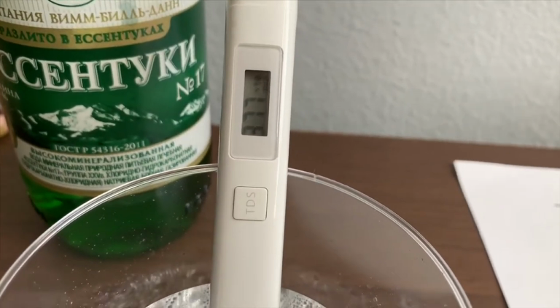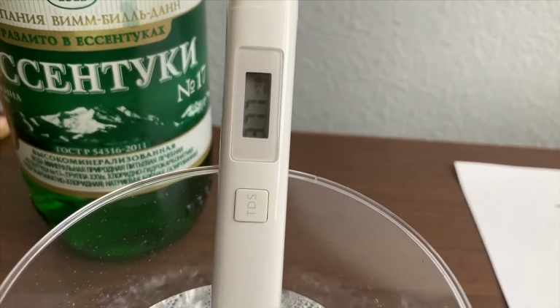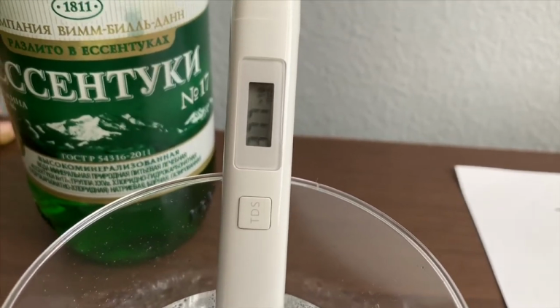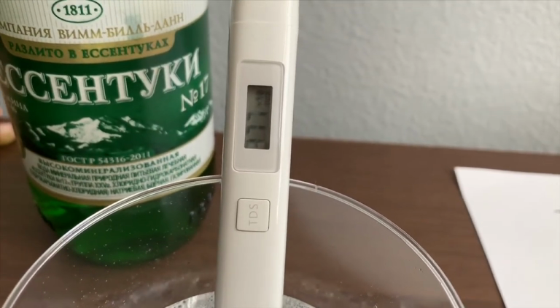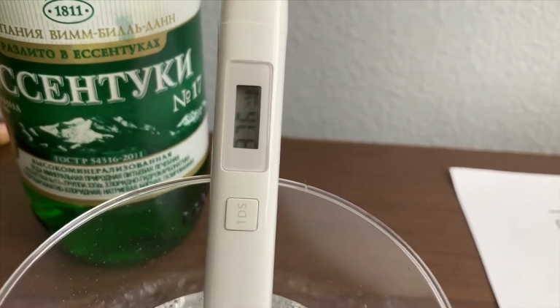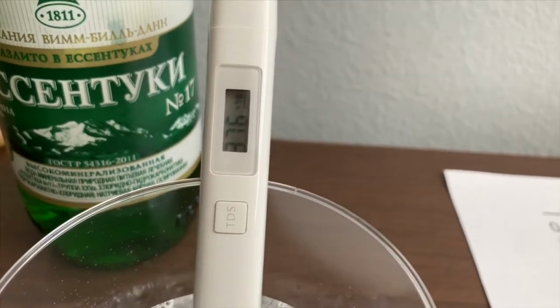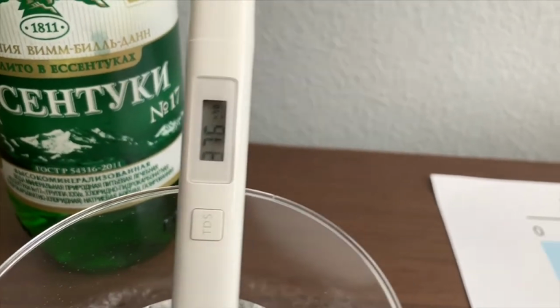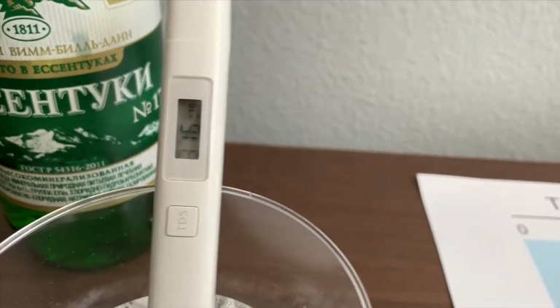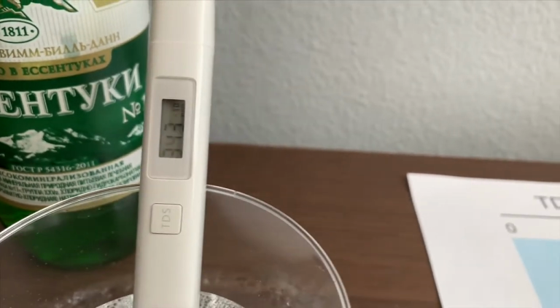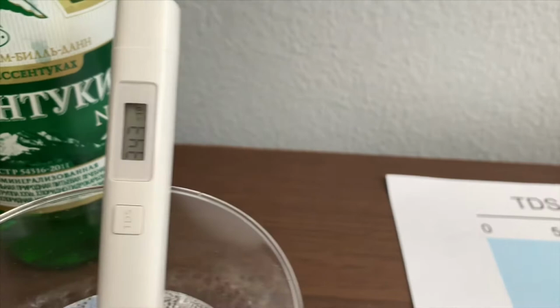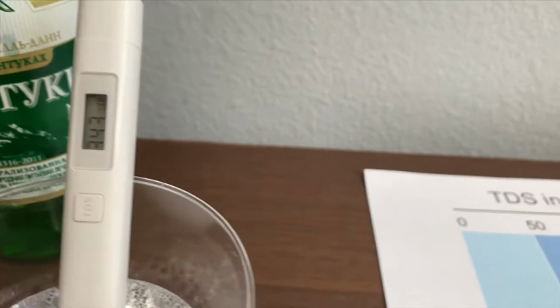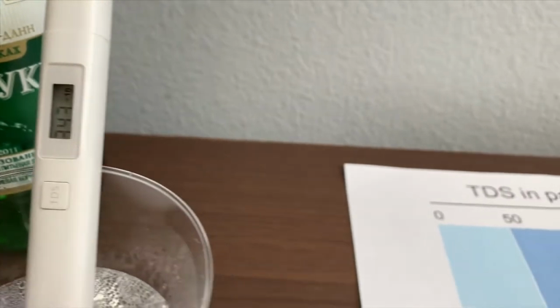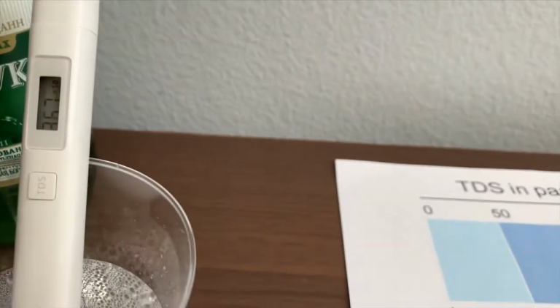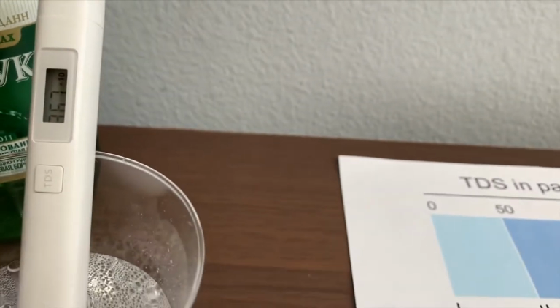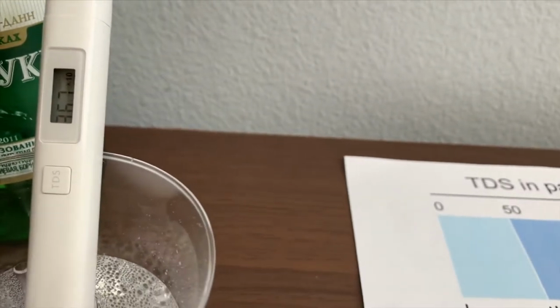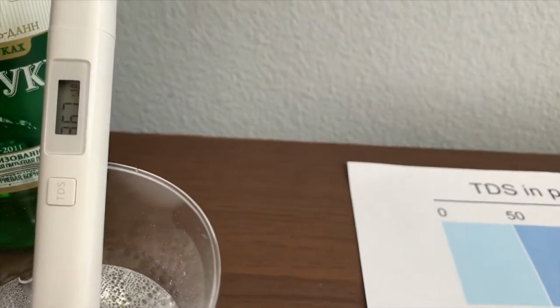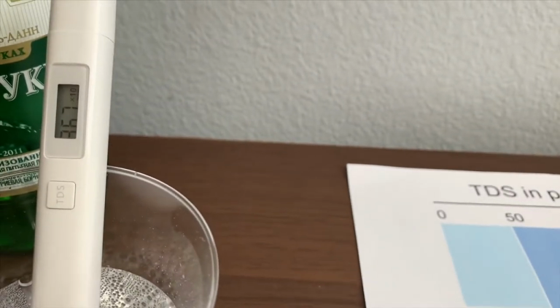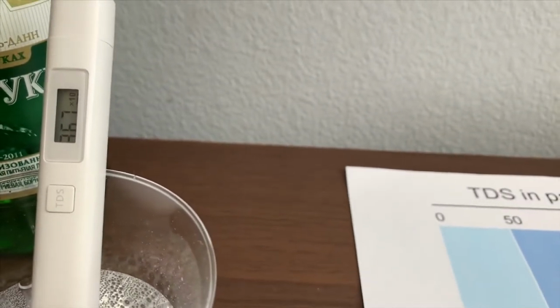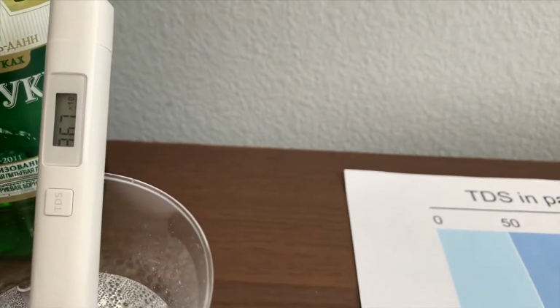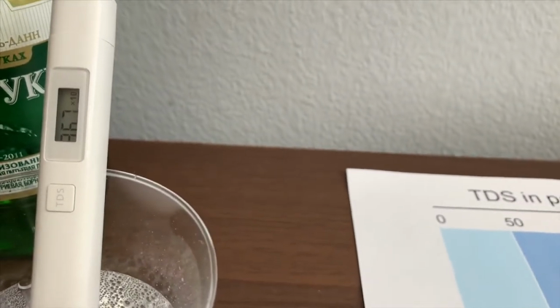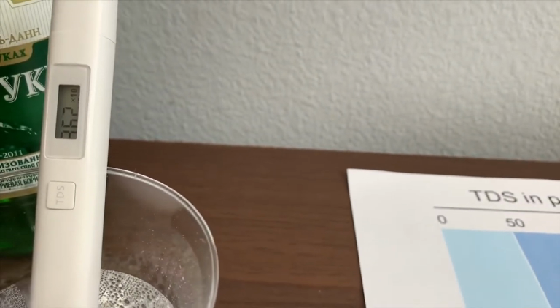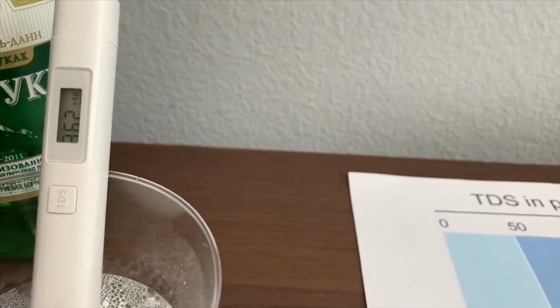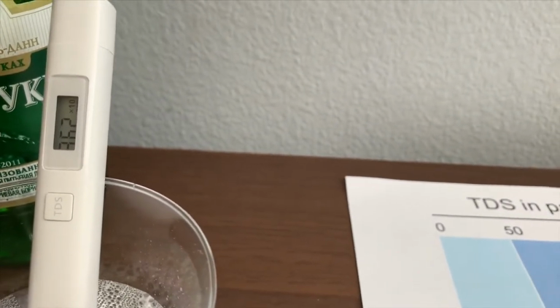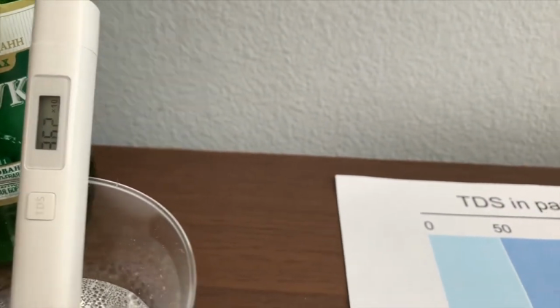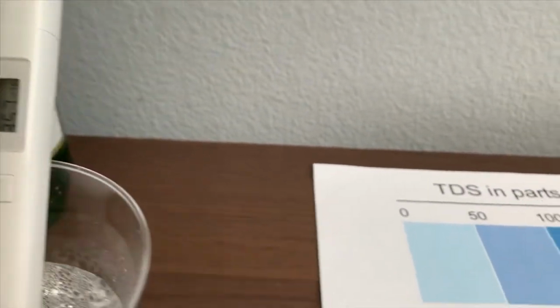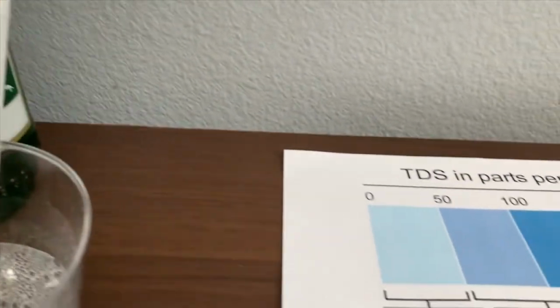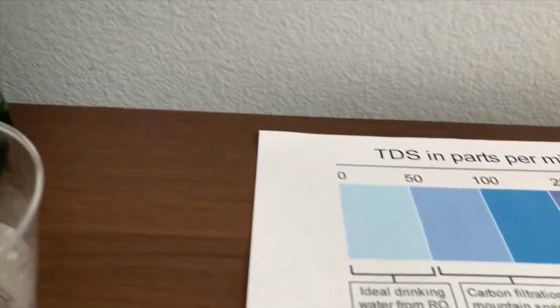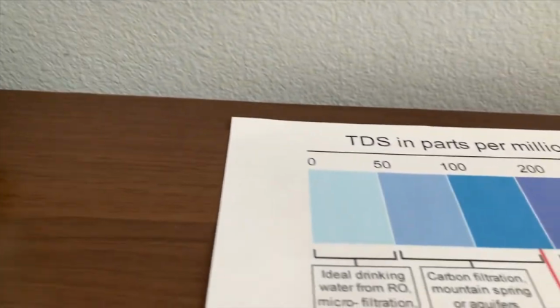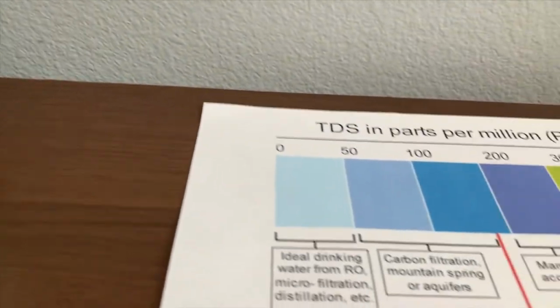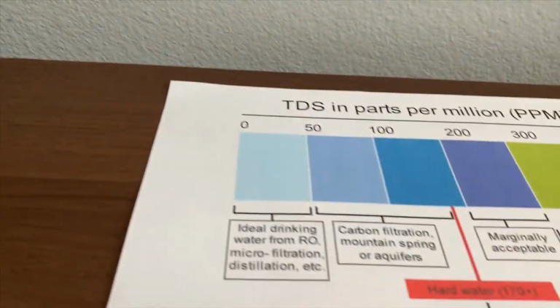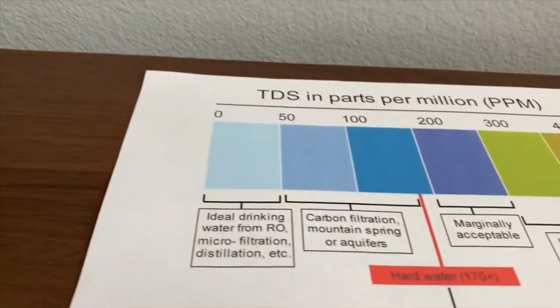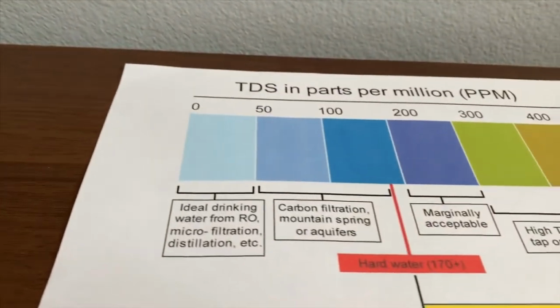It is in the 3000s. That is high mineral content.